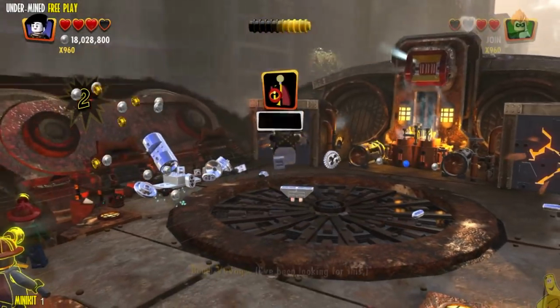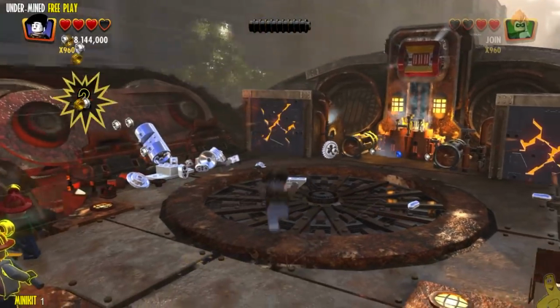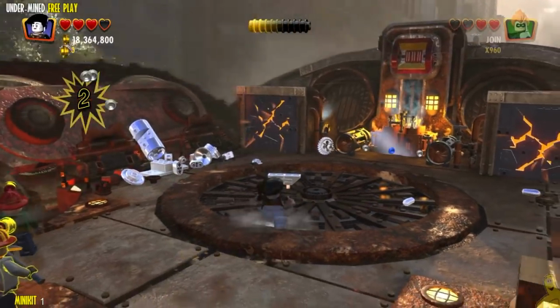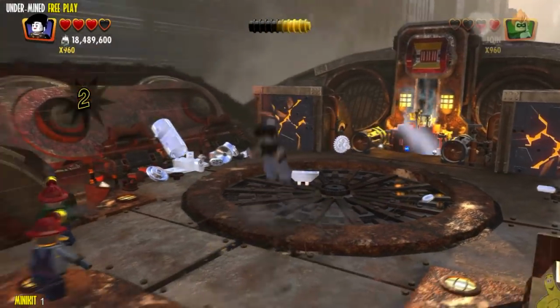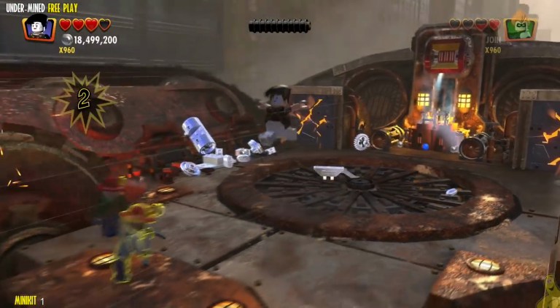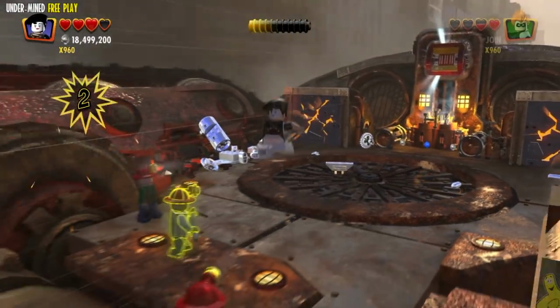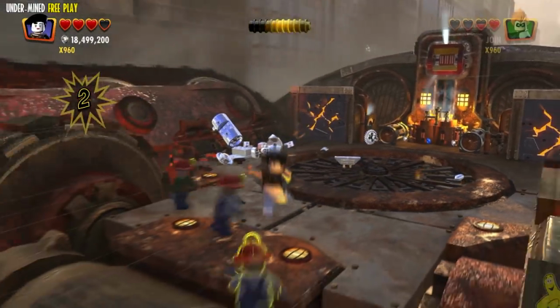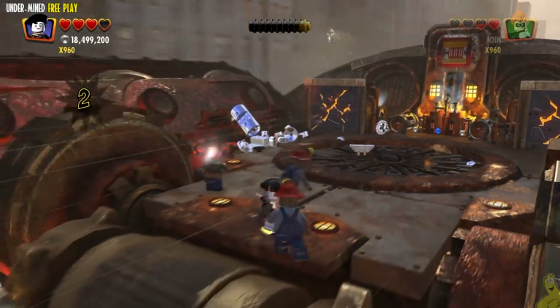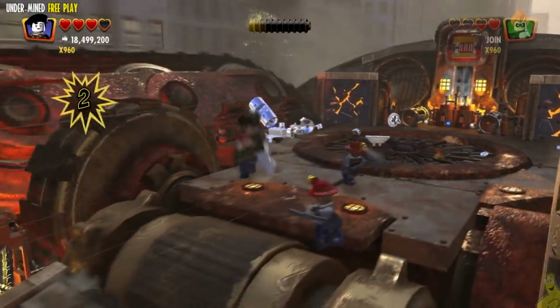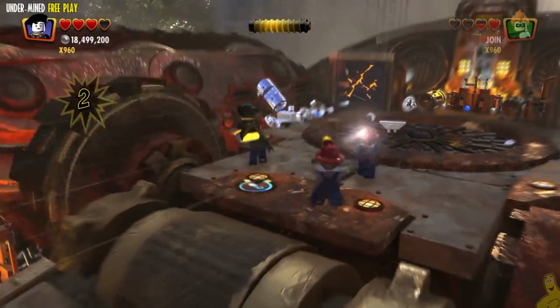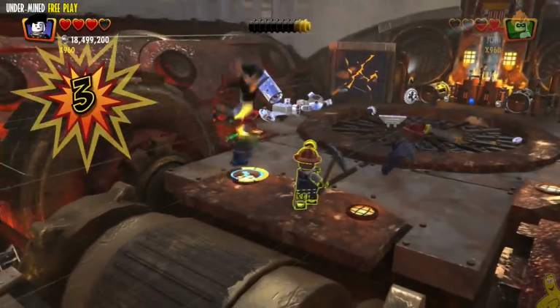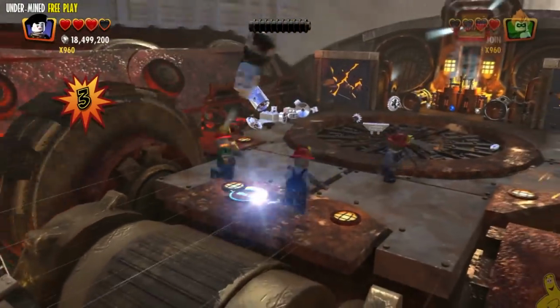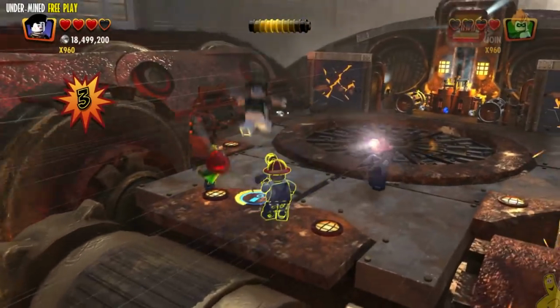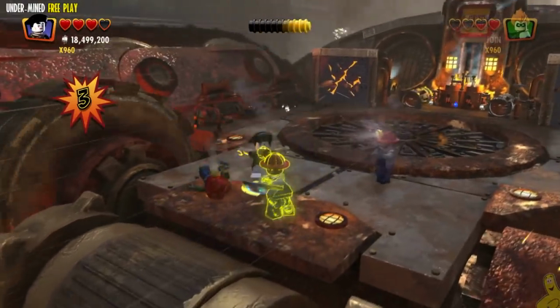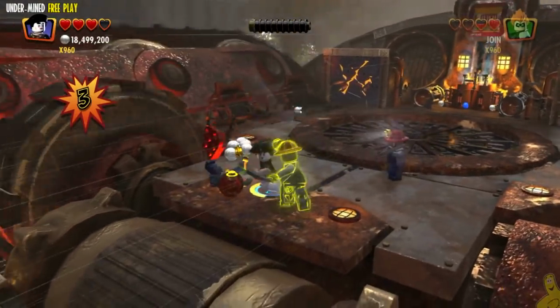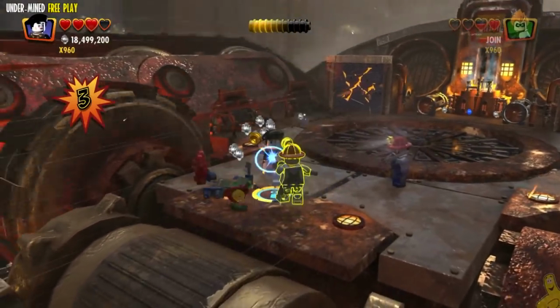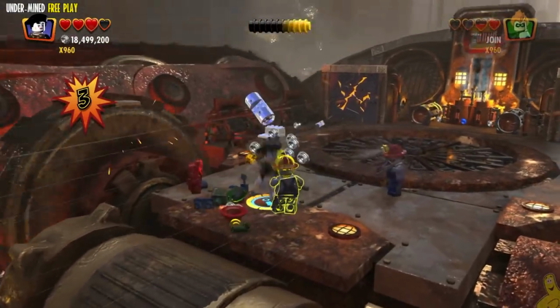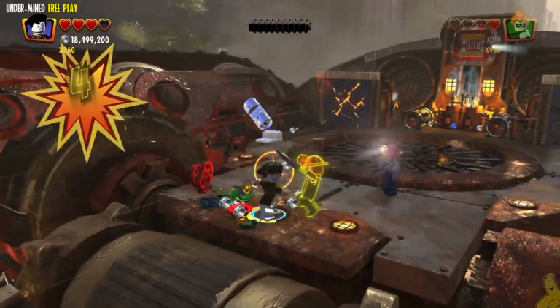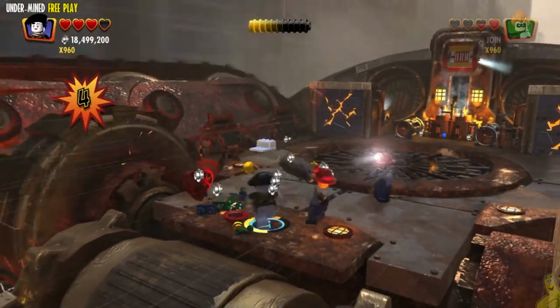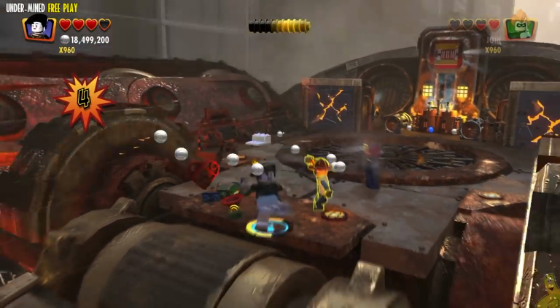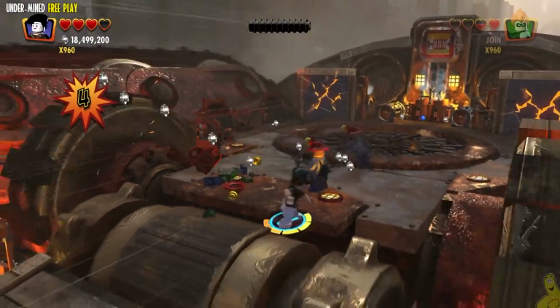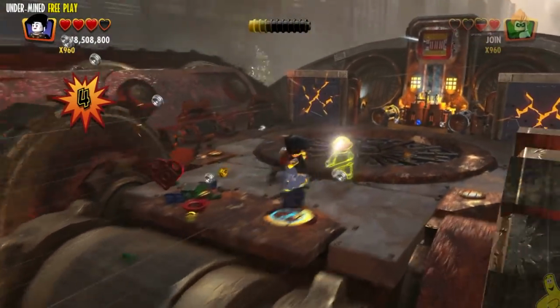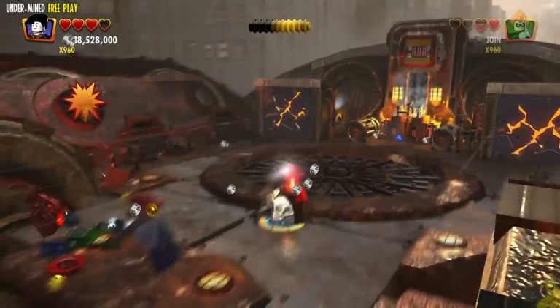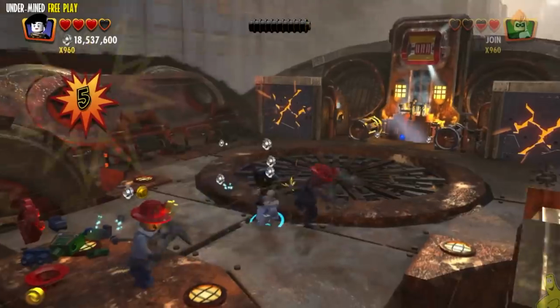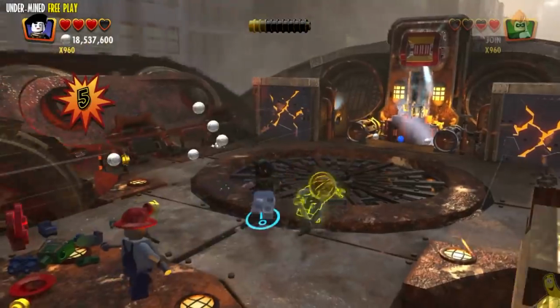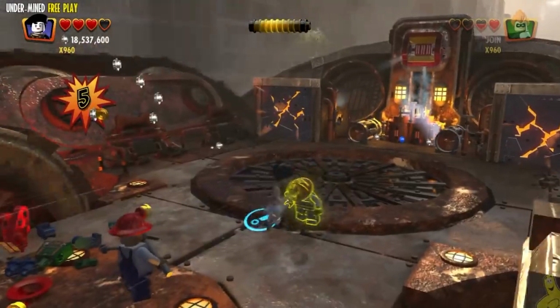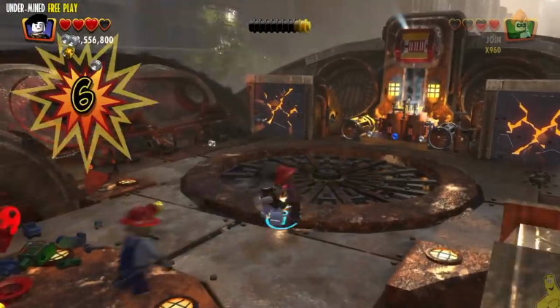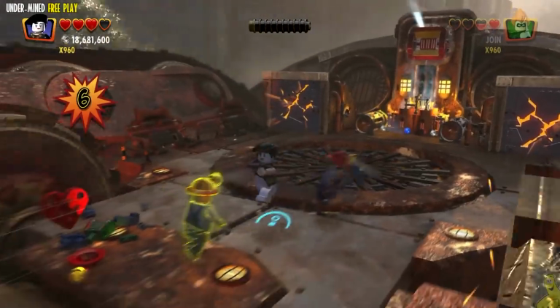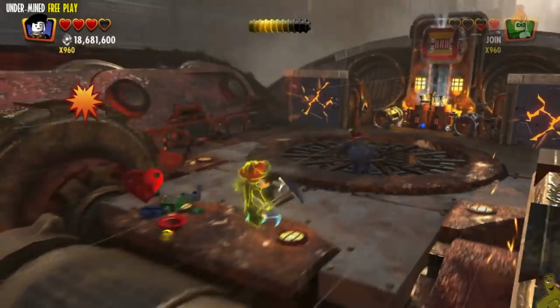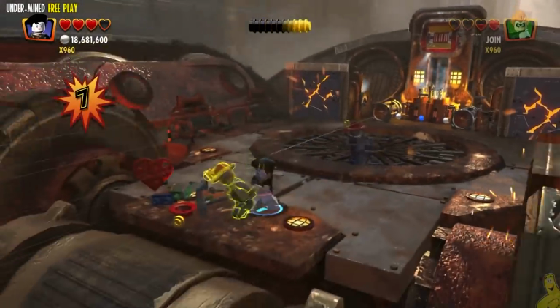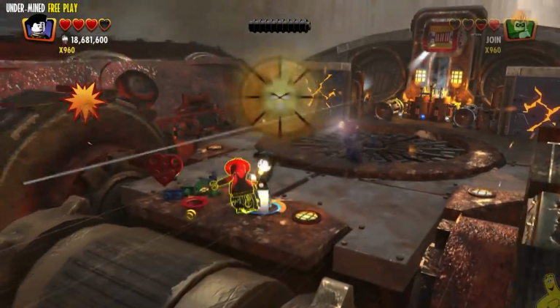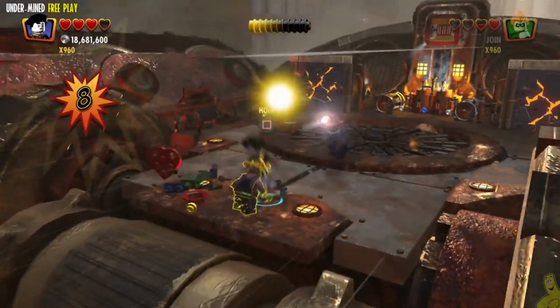We blow those up and get our first minikit! Now, this is the area with the gears and these are the bad guys. I should have been picking these guys up and tossing them into those gears for the trophy achievement.